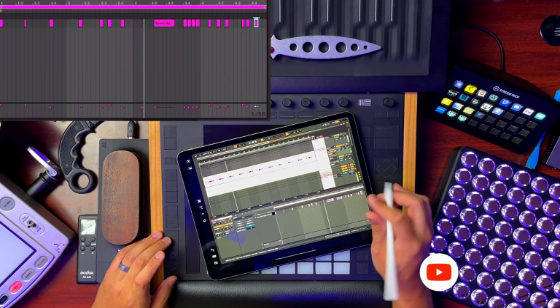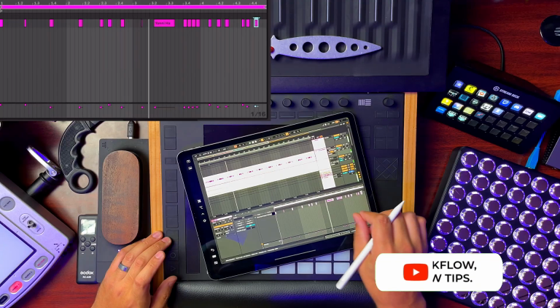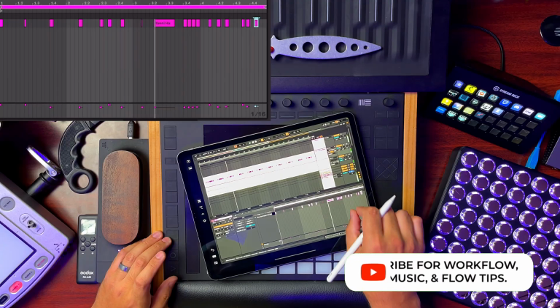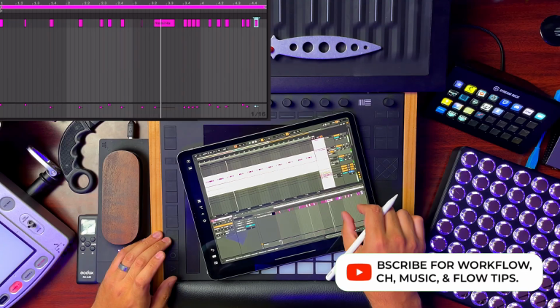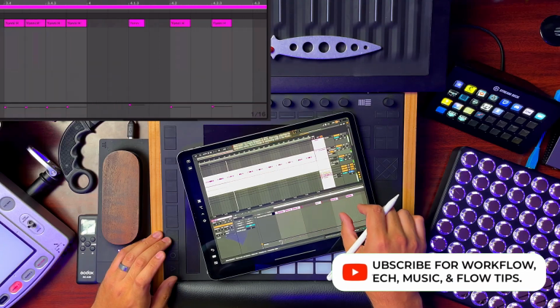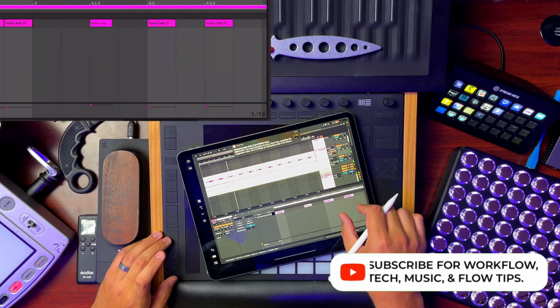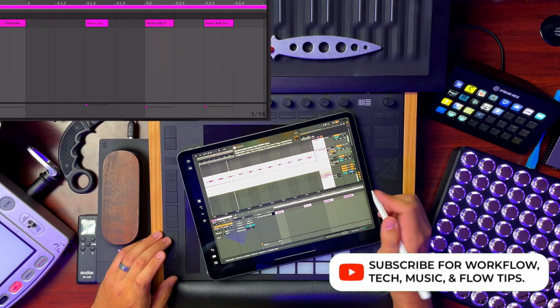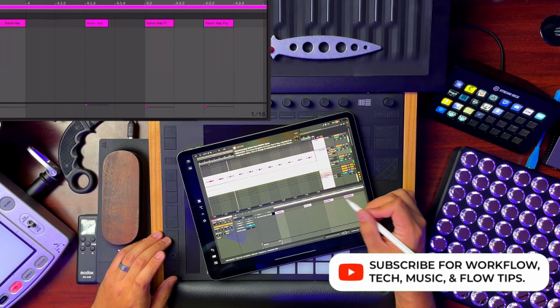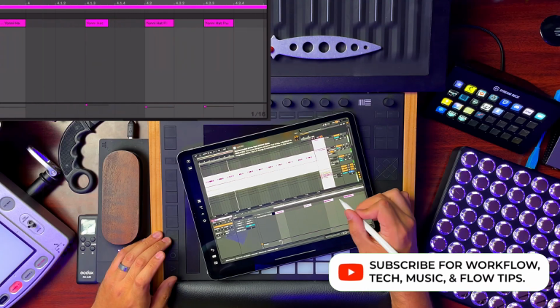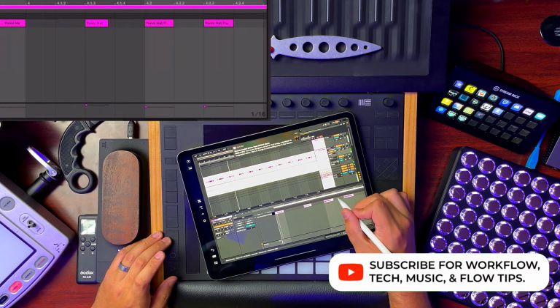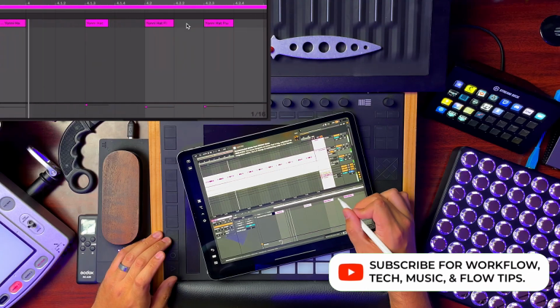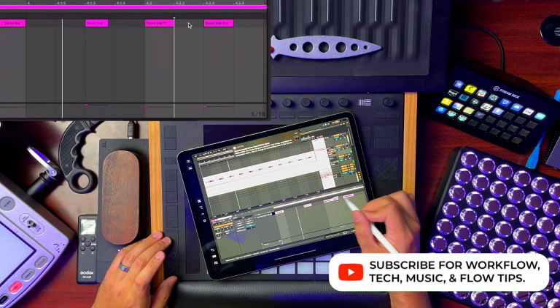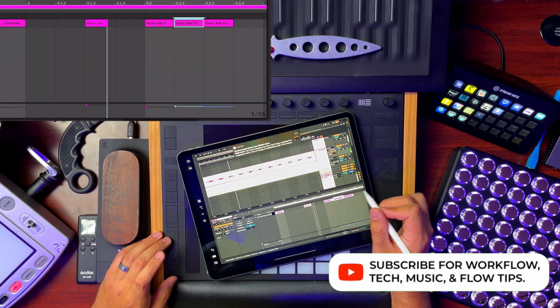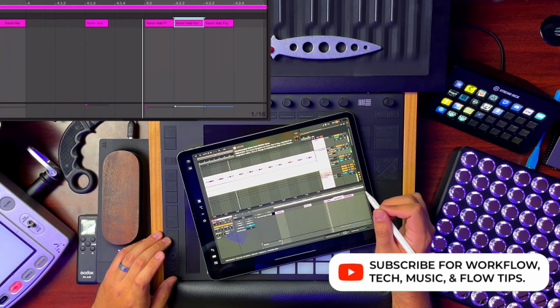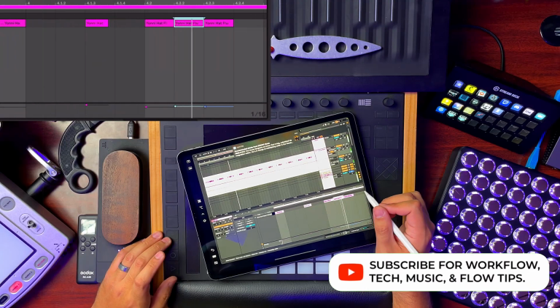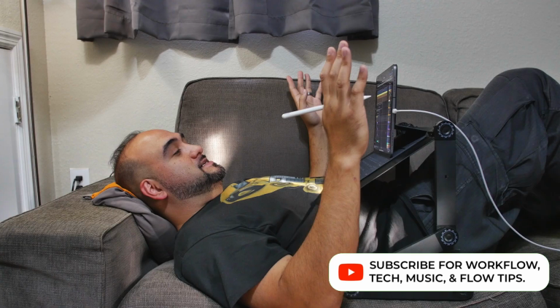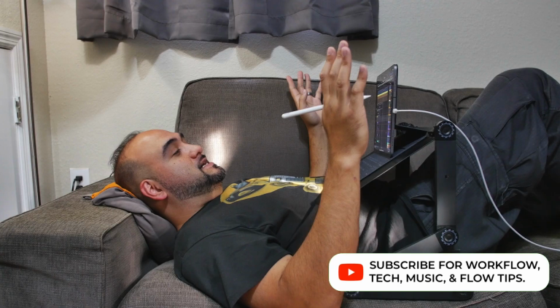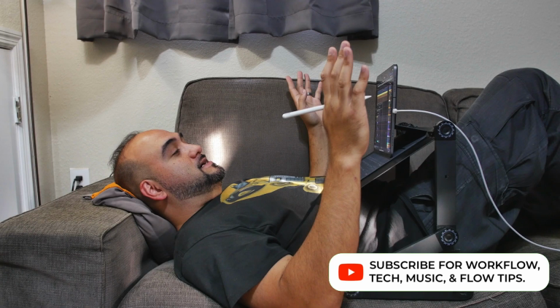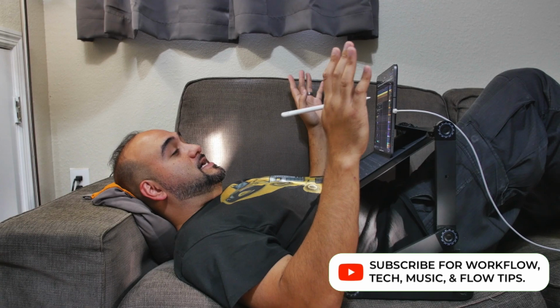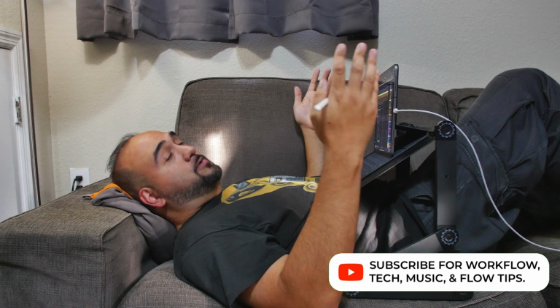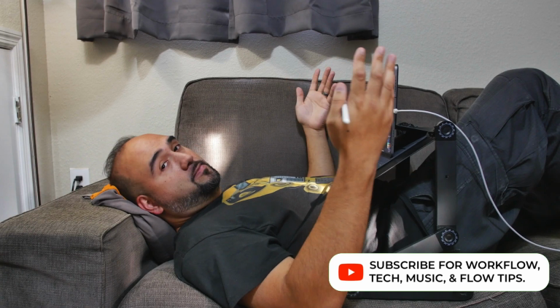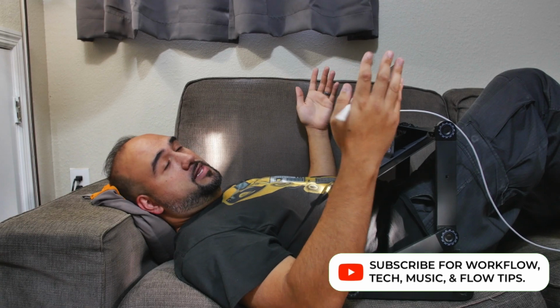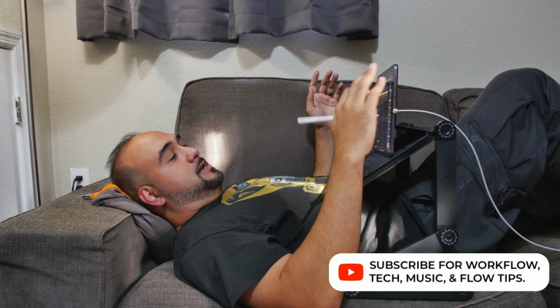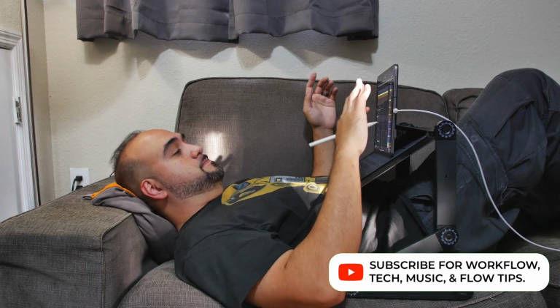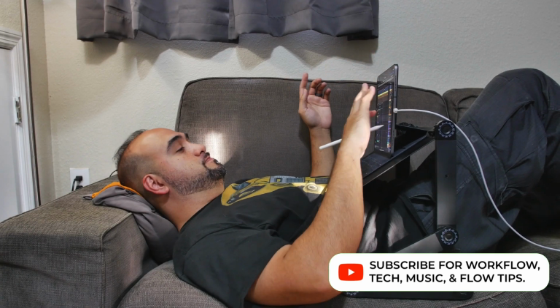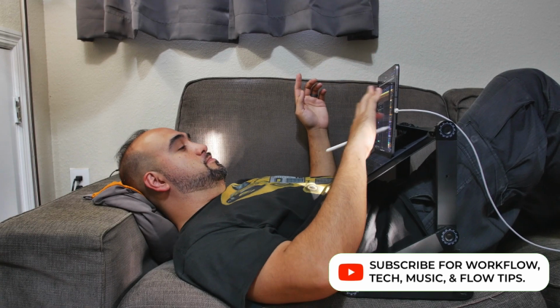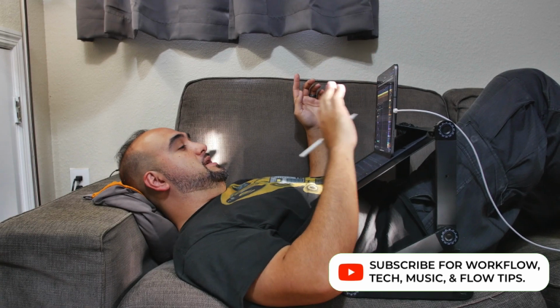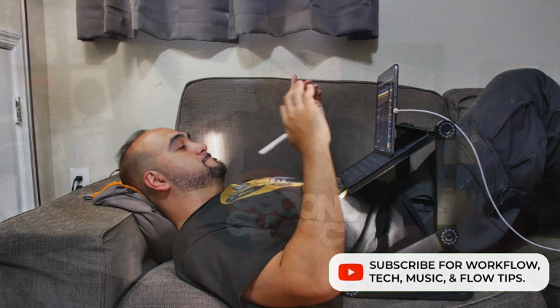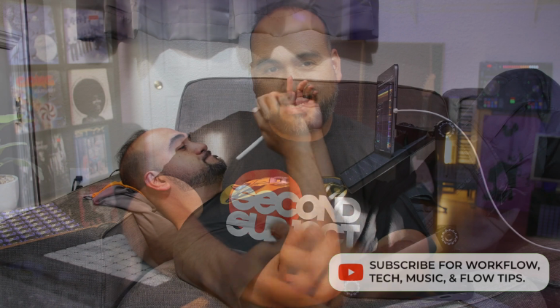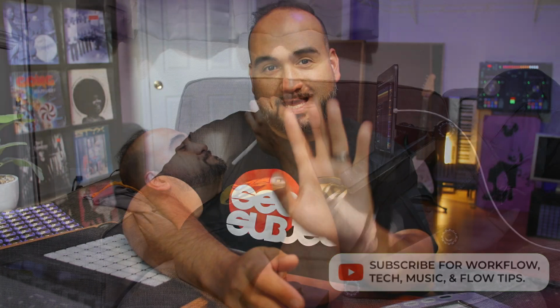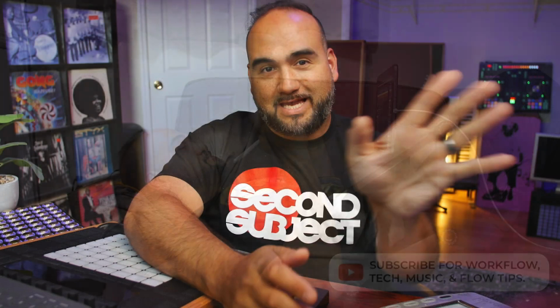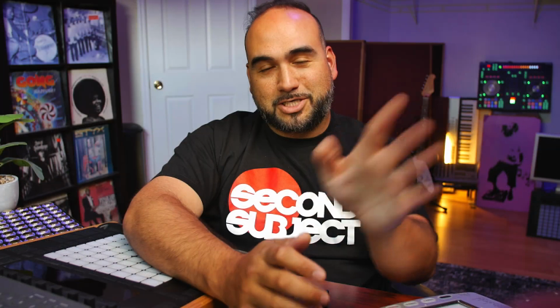Be sure to hit subscribe and the notification bell if you want to see the new ones coming. And like the videos. Enjoy!